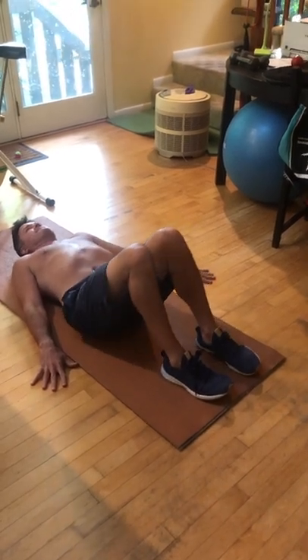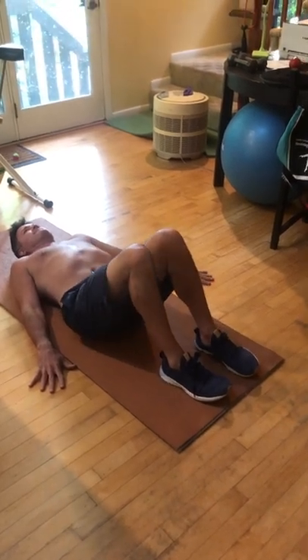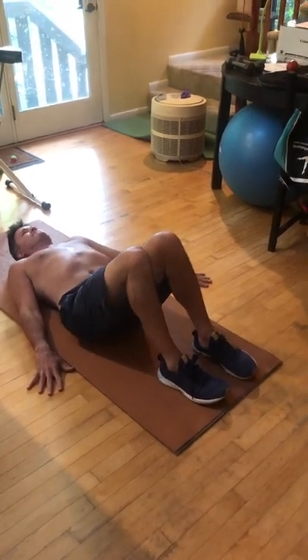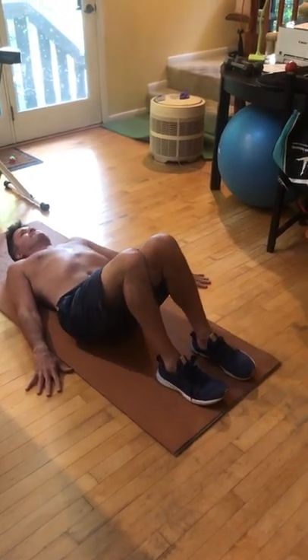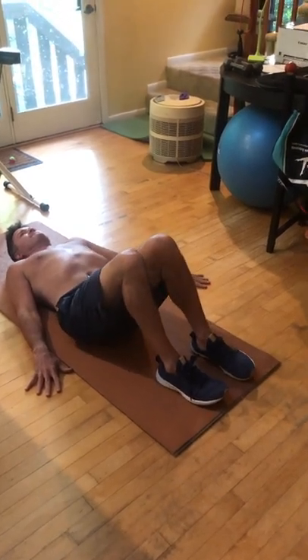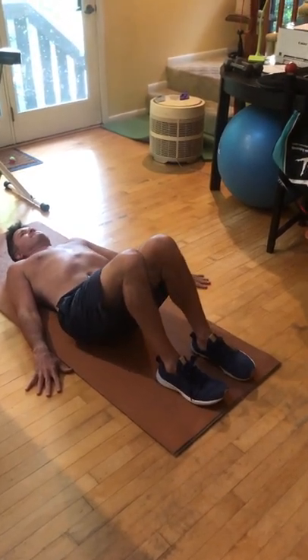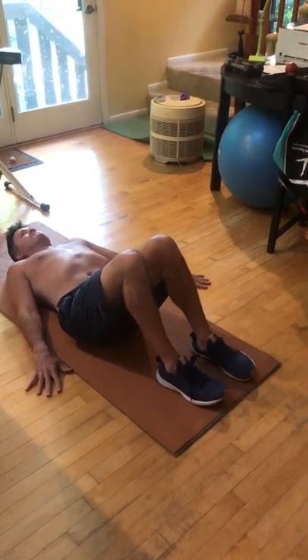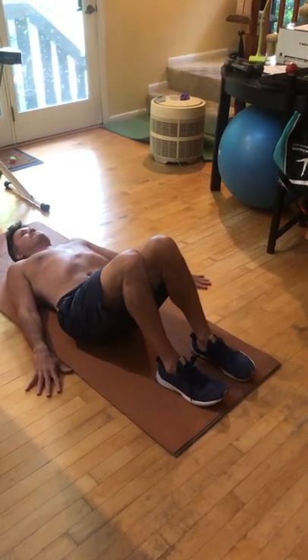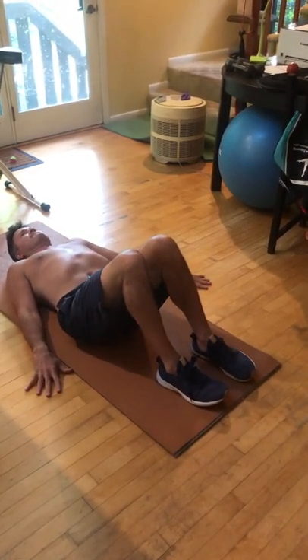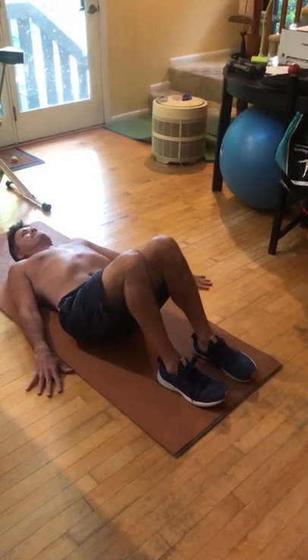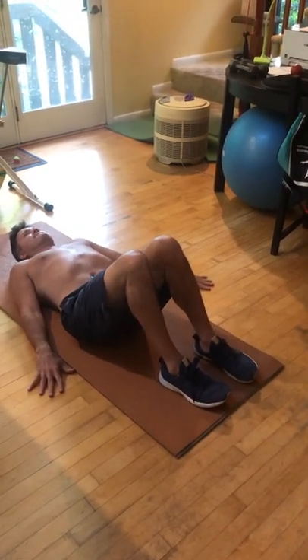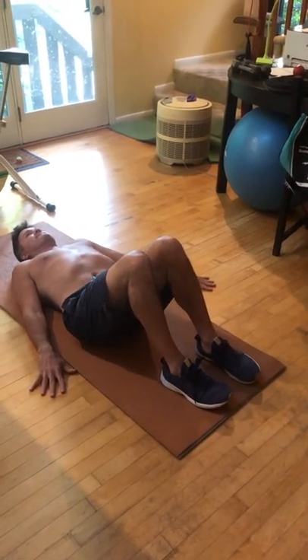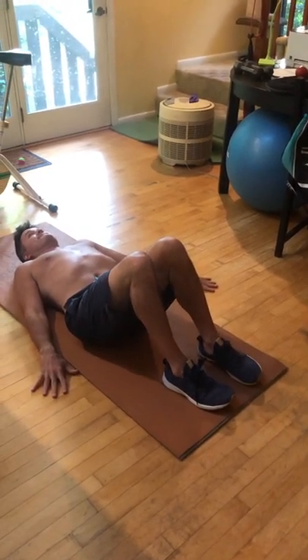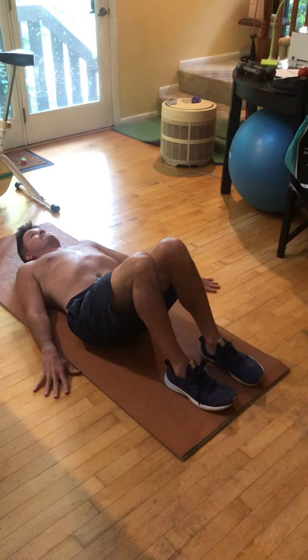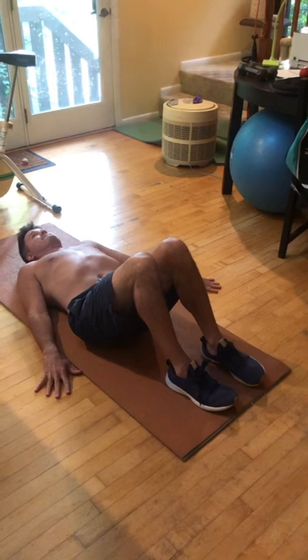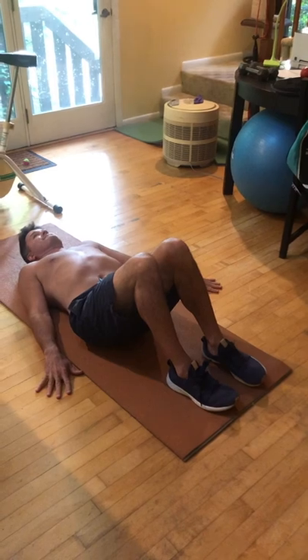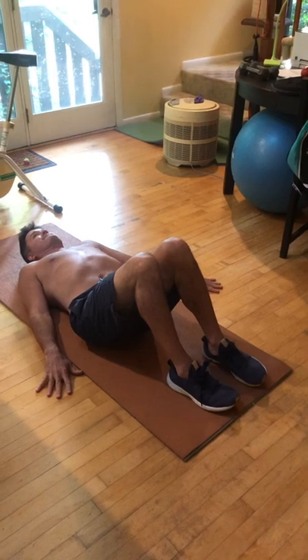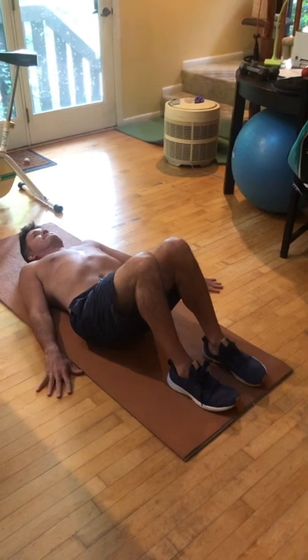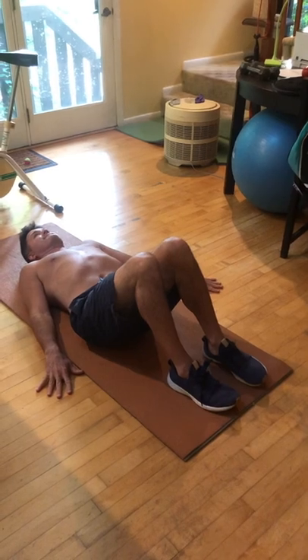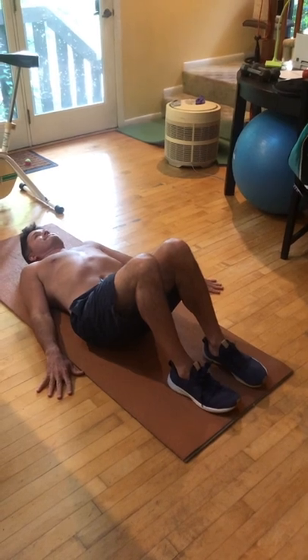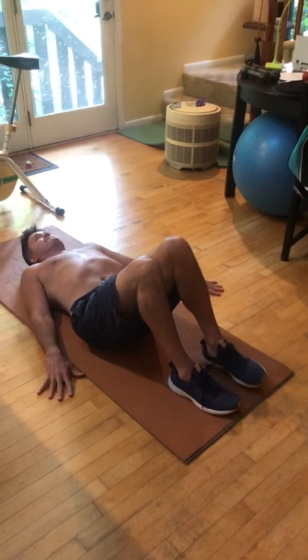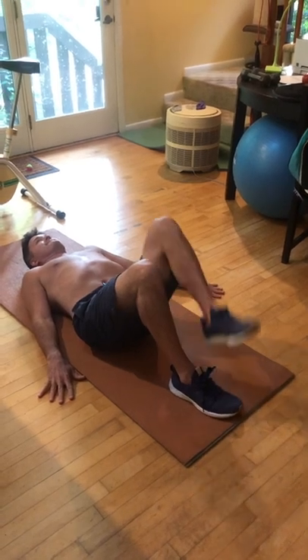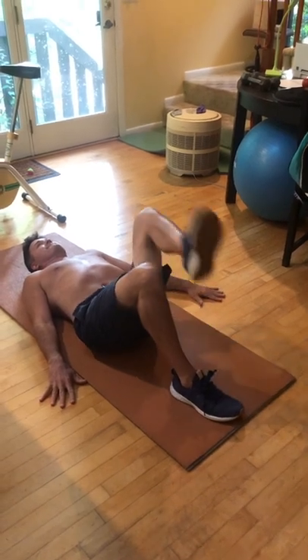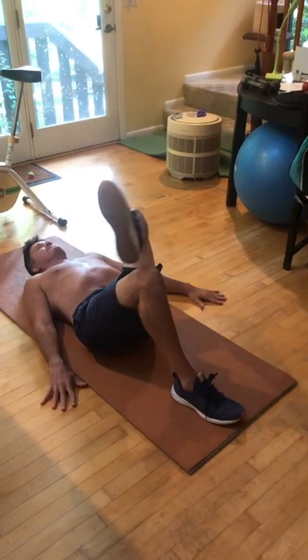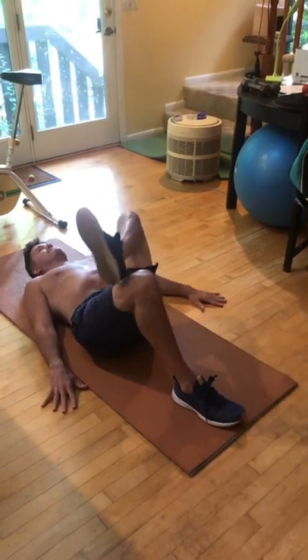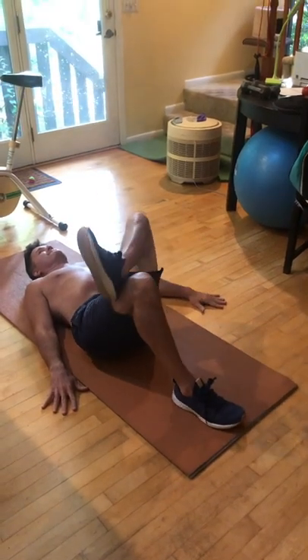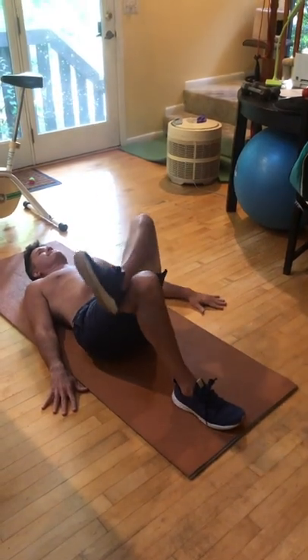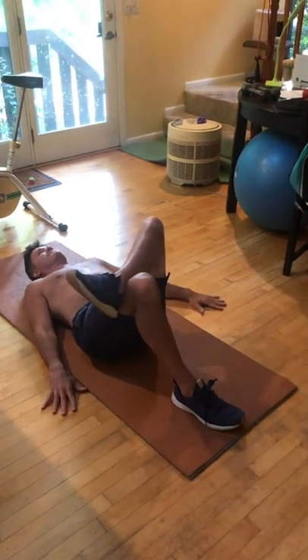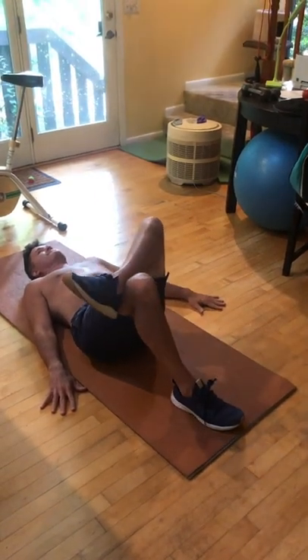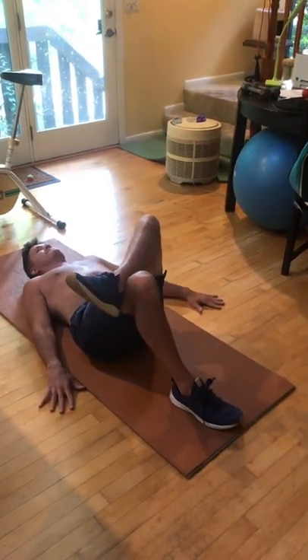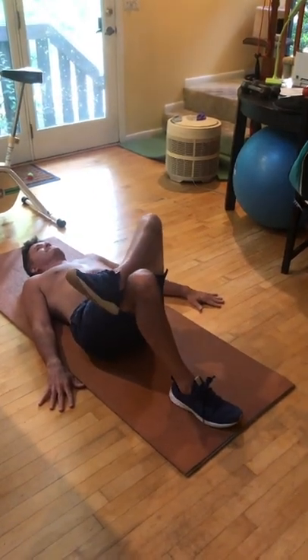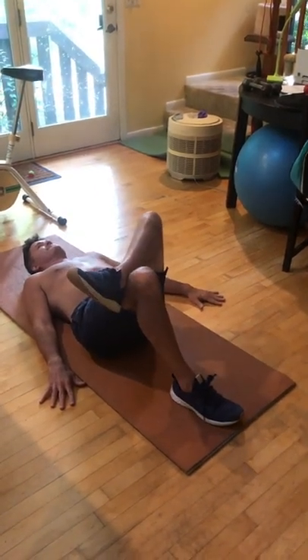Now you can place your left ankle over your right knee — on the other side of your knee.